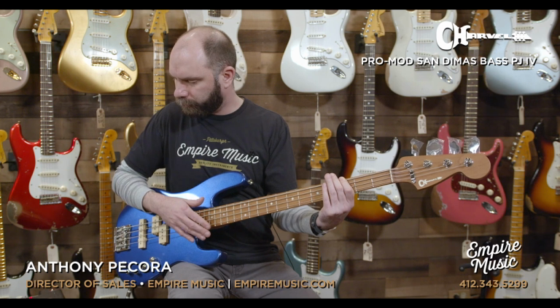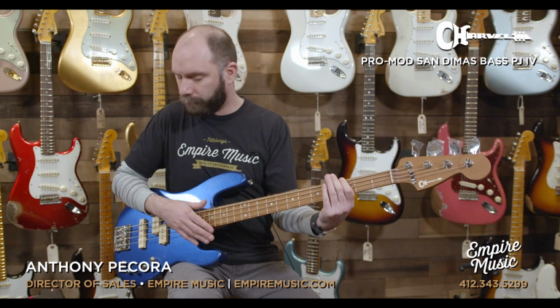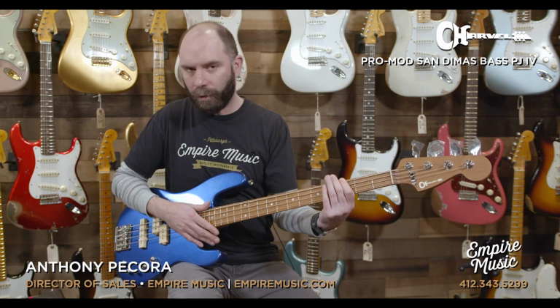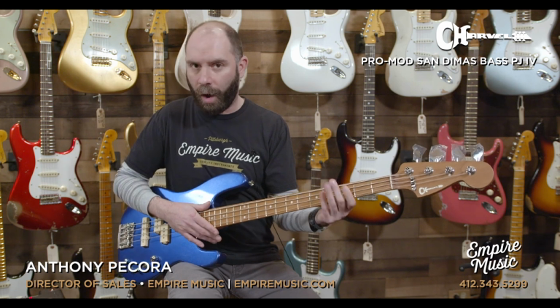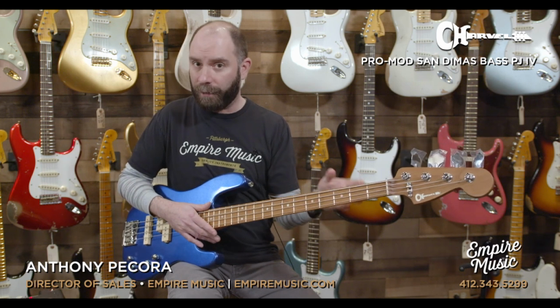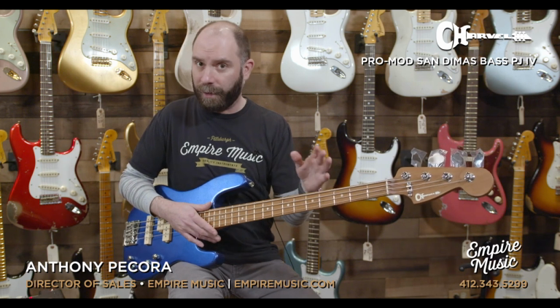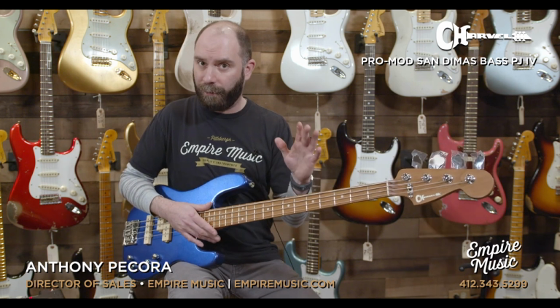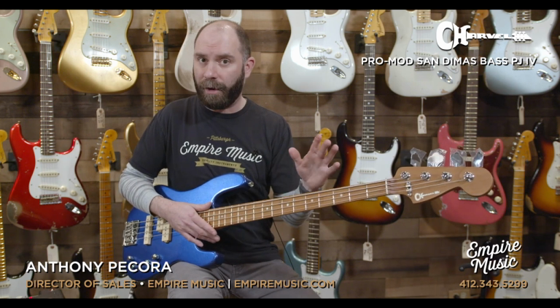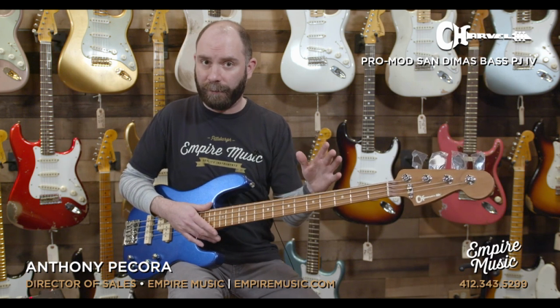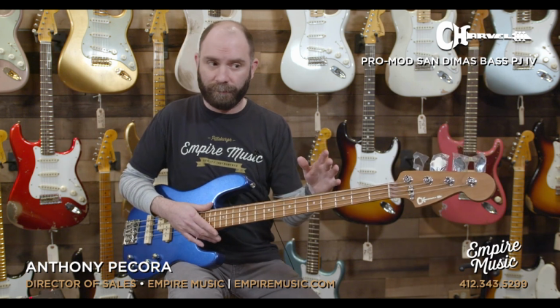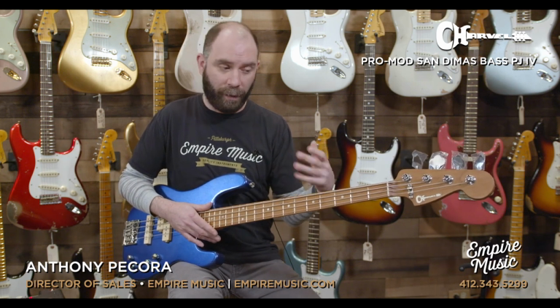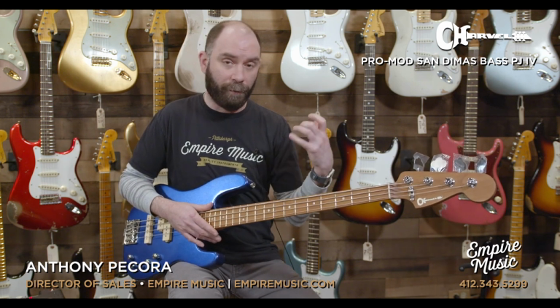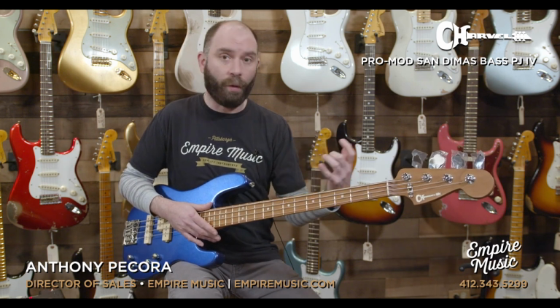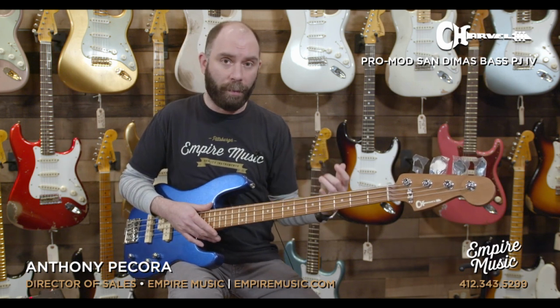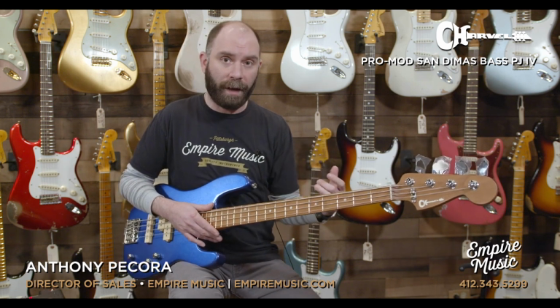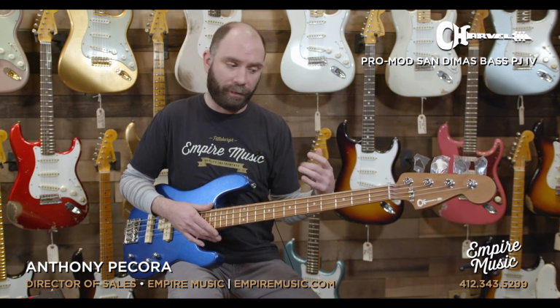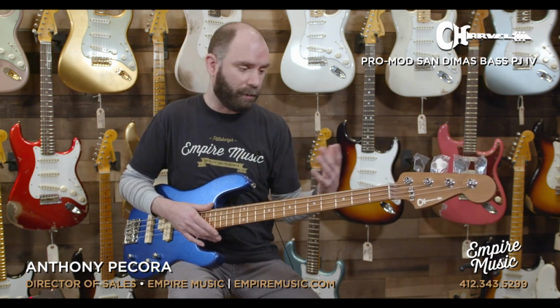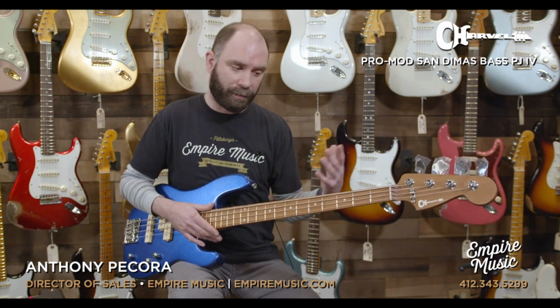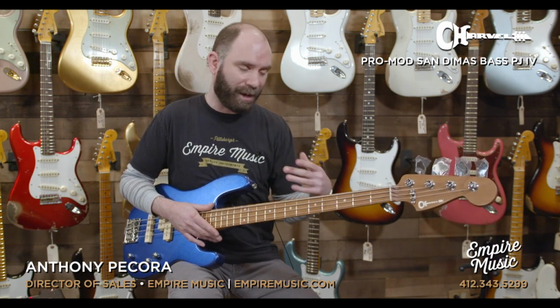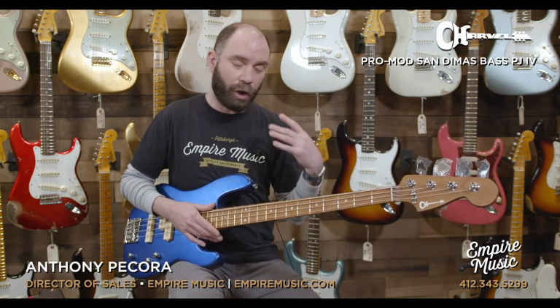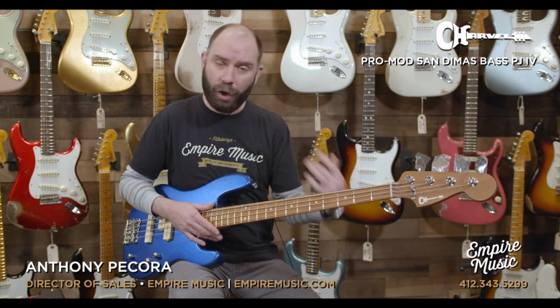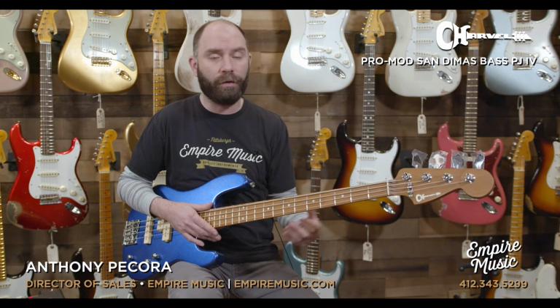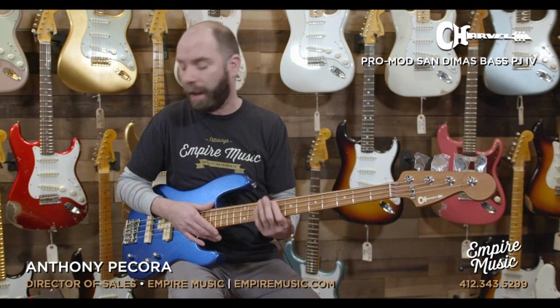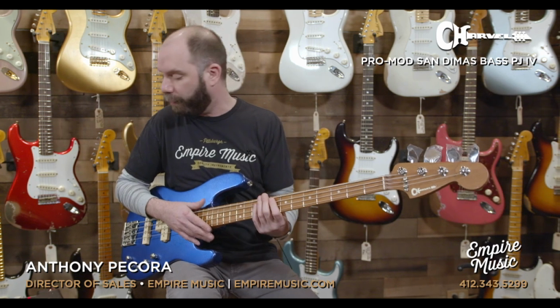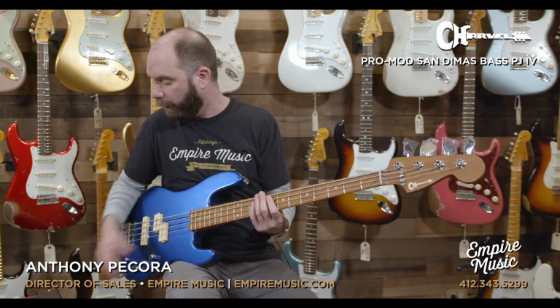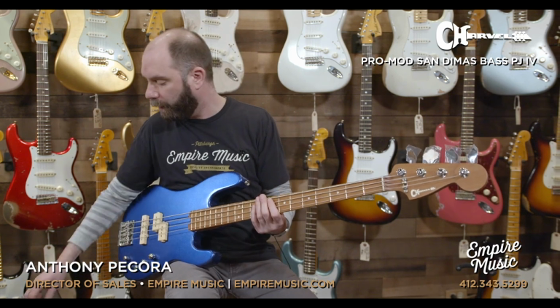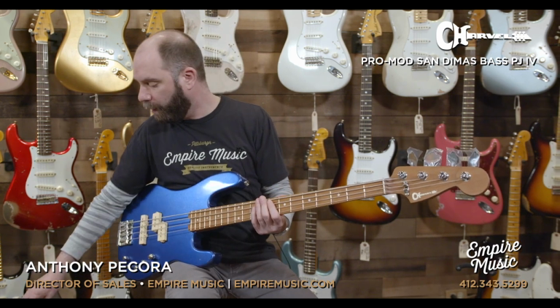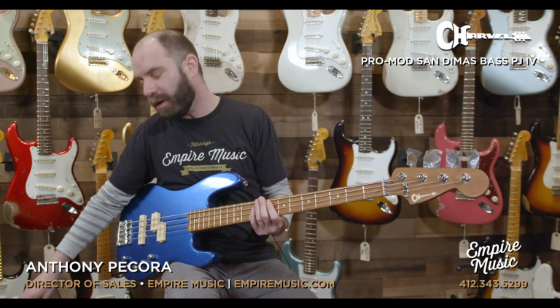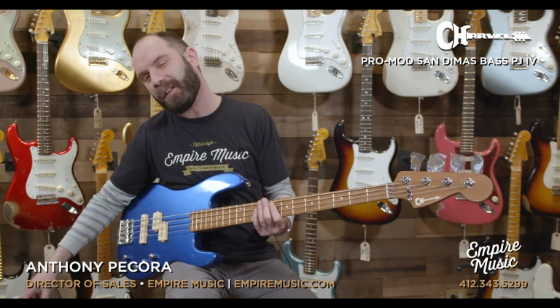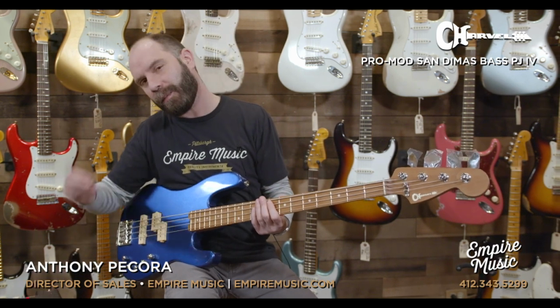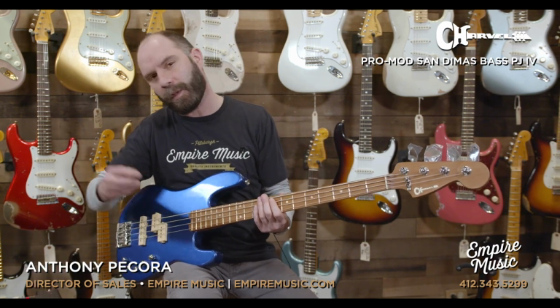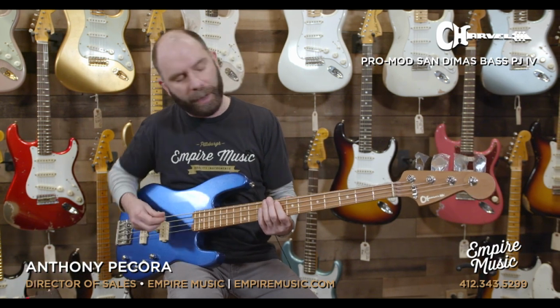So obviously it's a very vocal bass — it's got a huge sound to it. Let's do kind of the same thing with a pick.